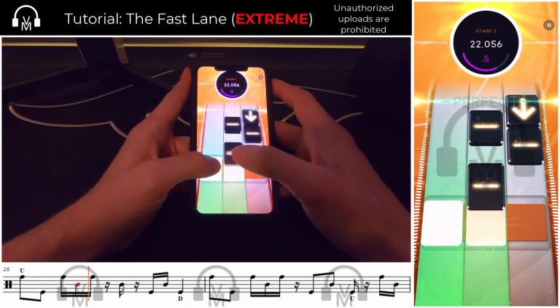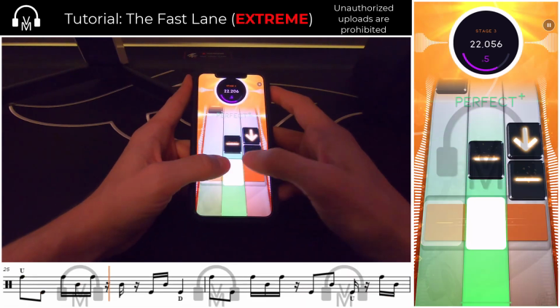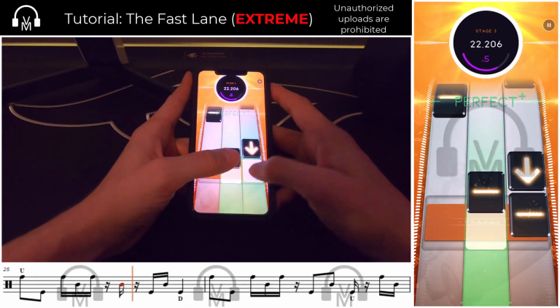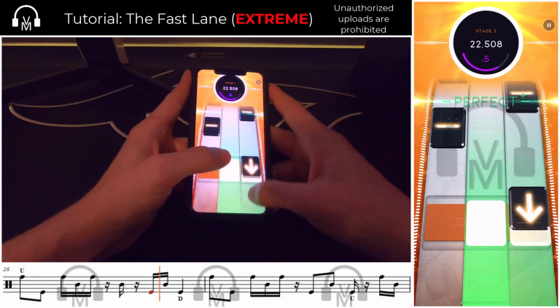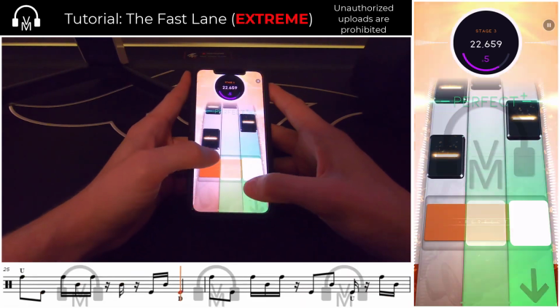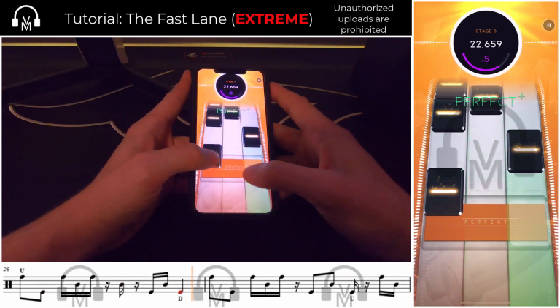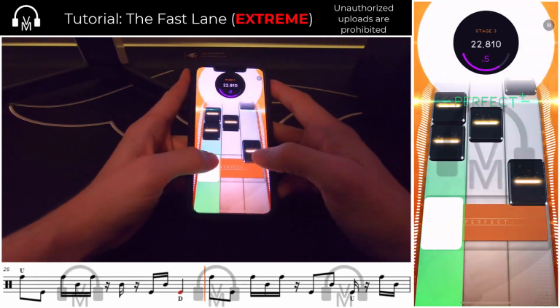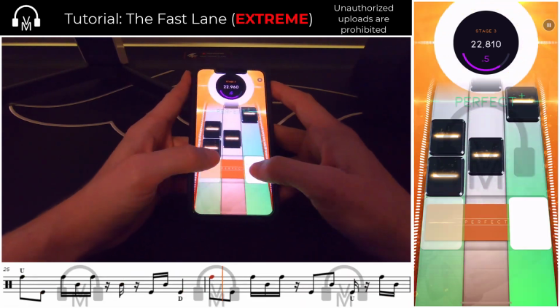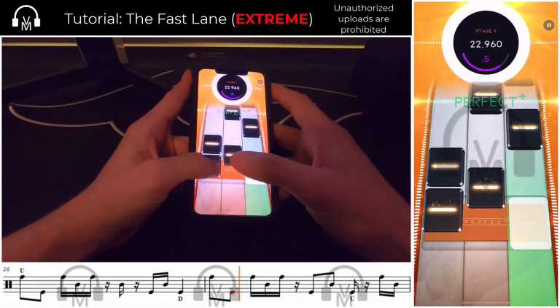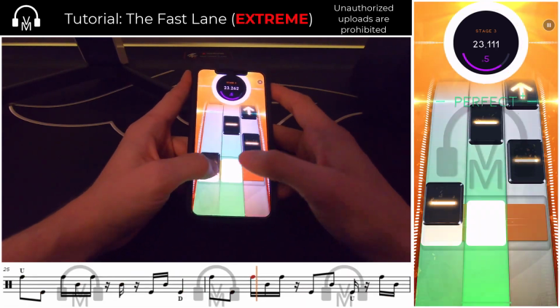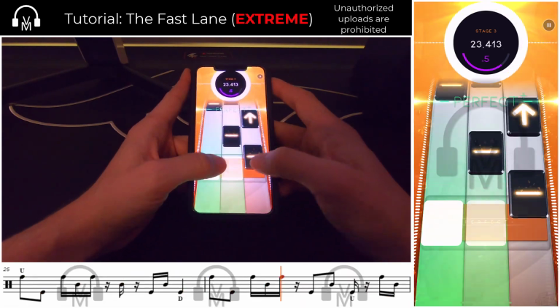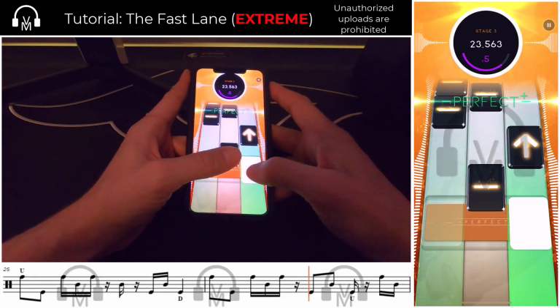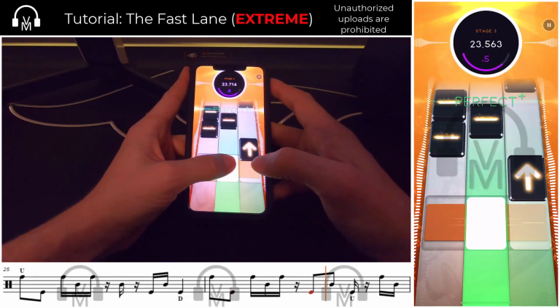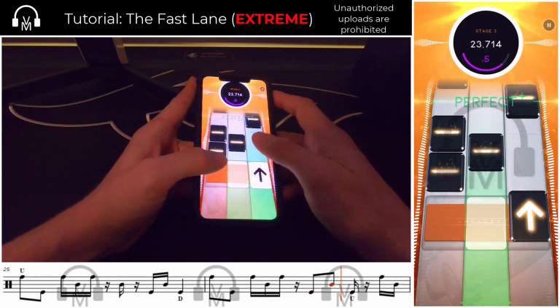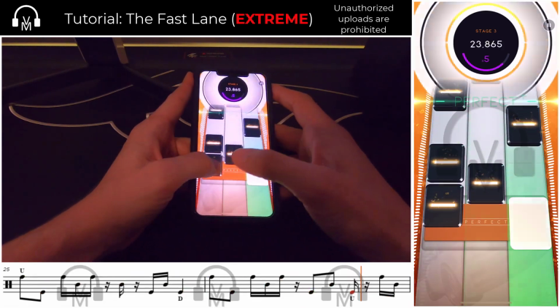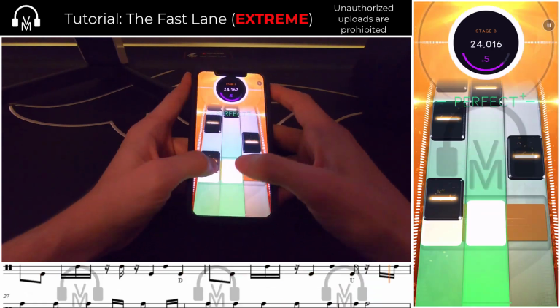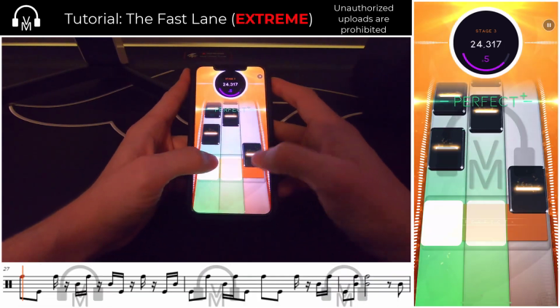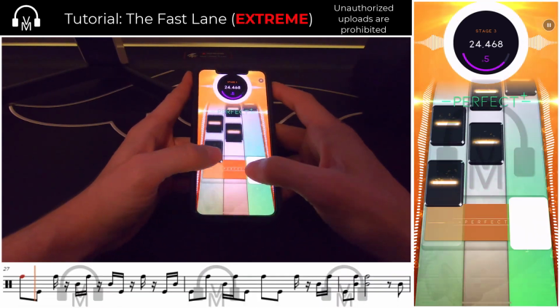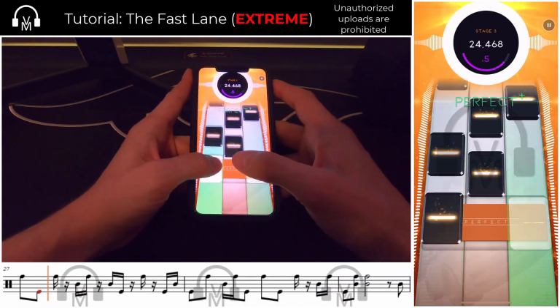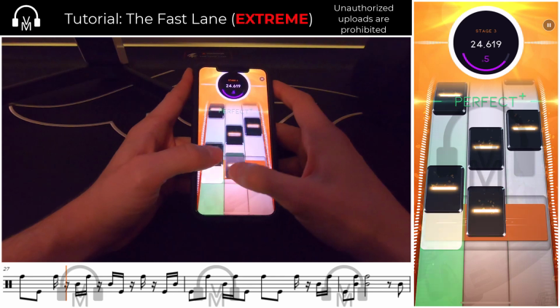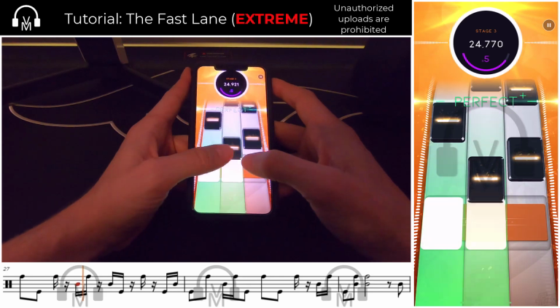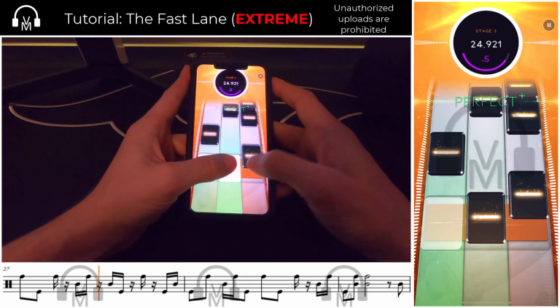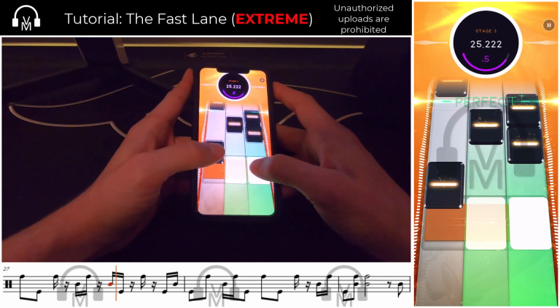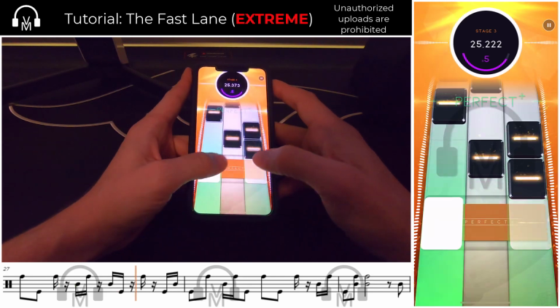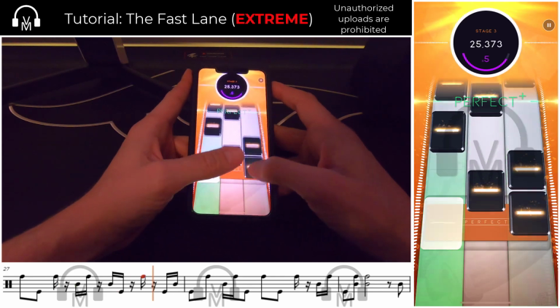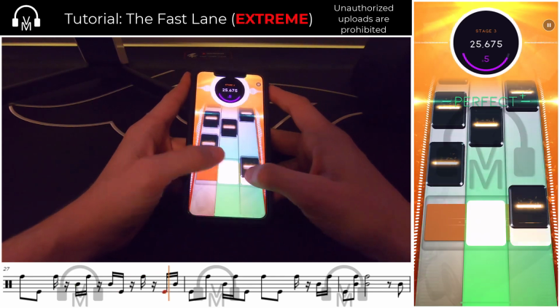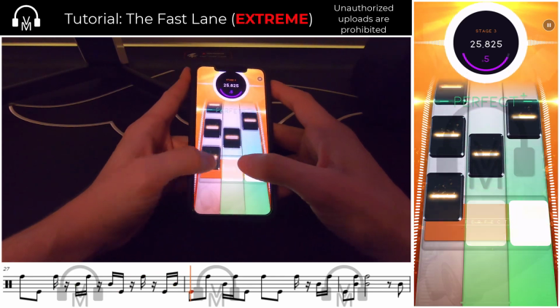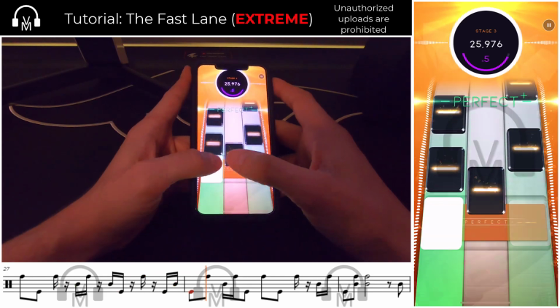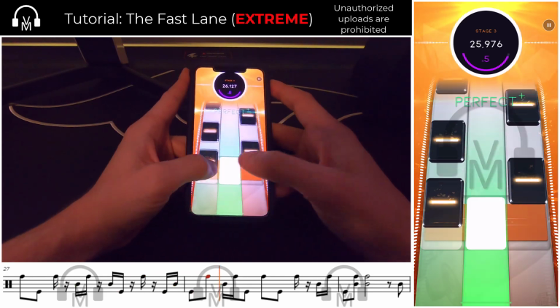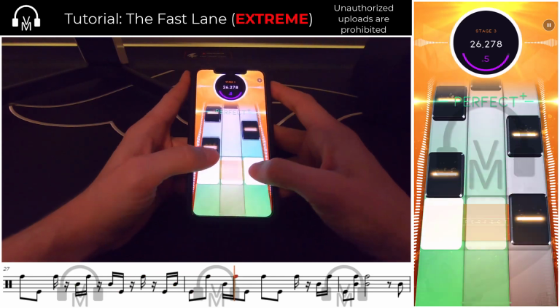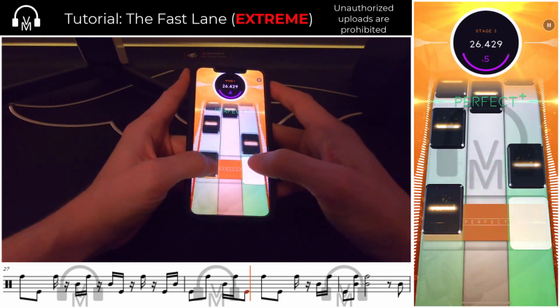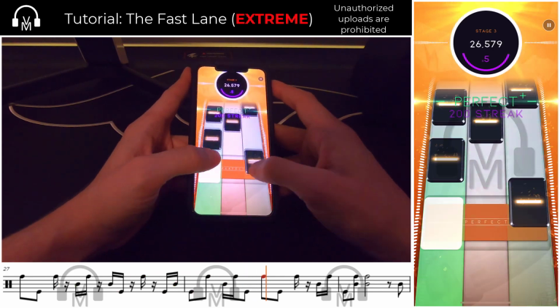After that, it's more familiar bursts of three 16th notes, but with some swipes mixed in.